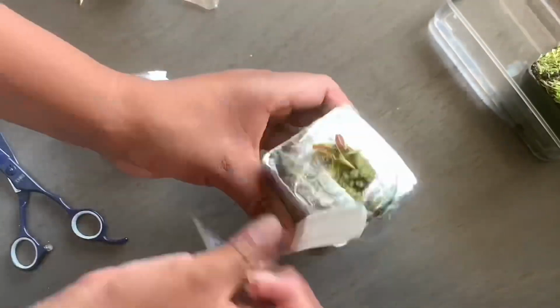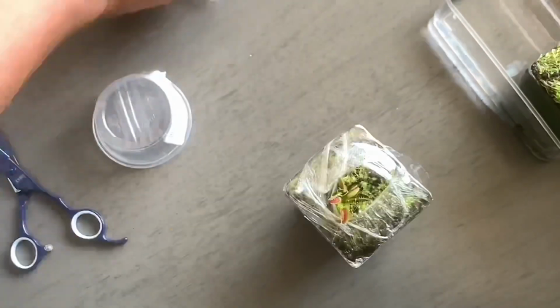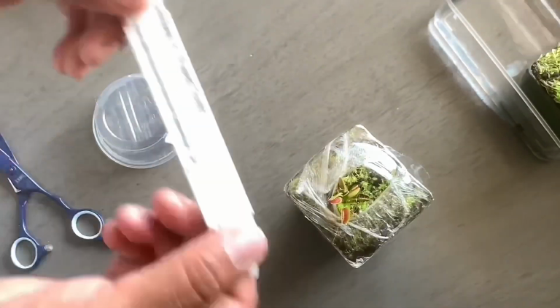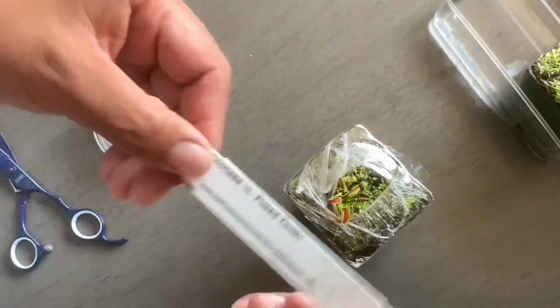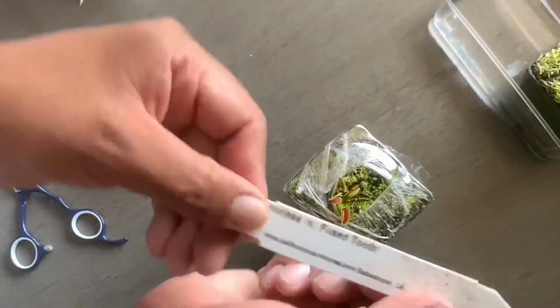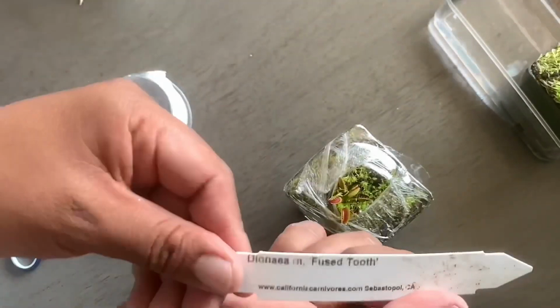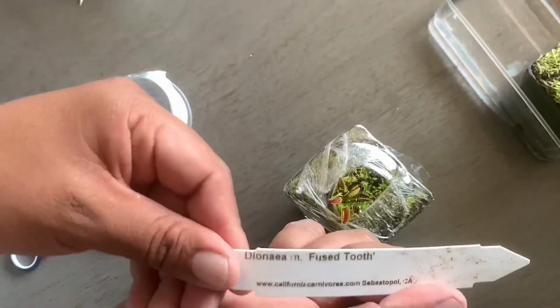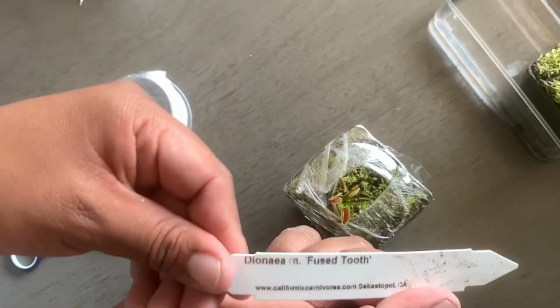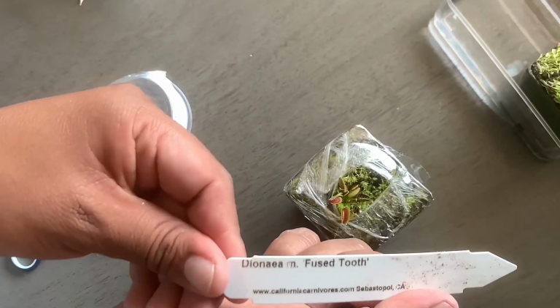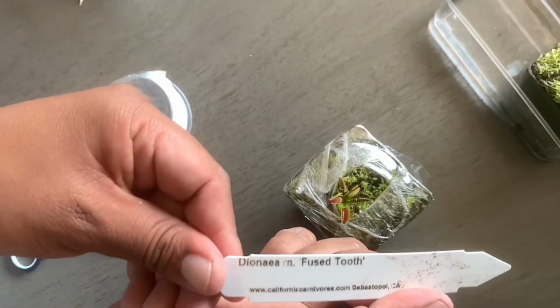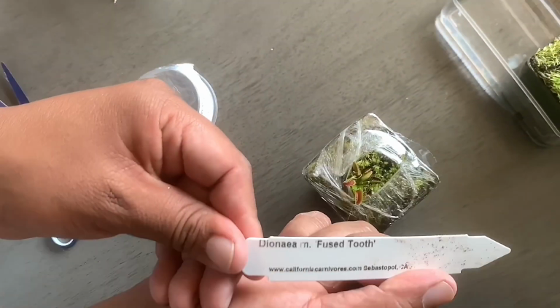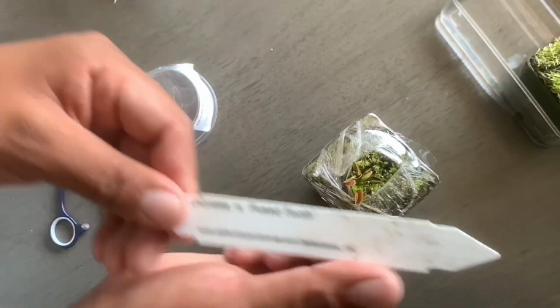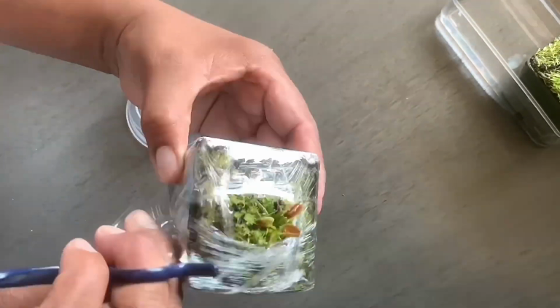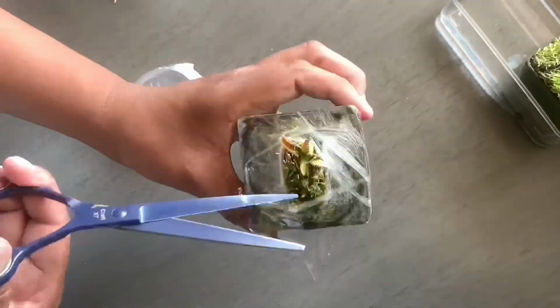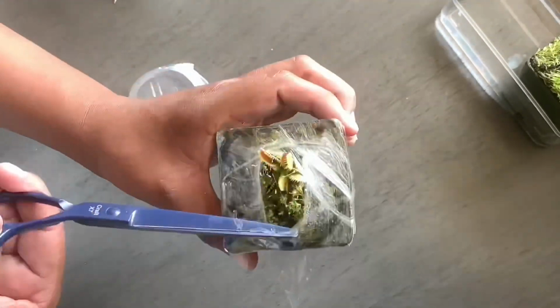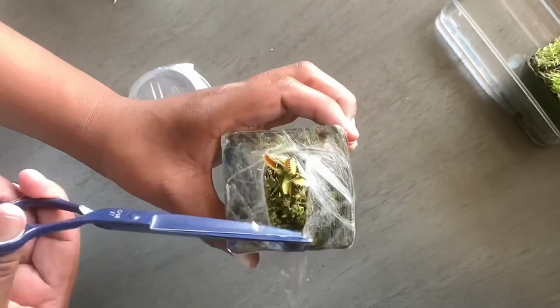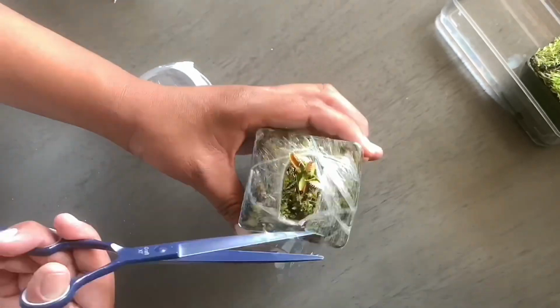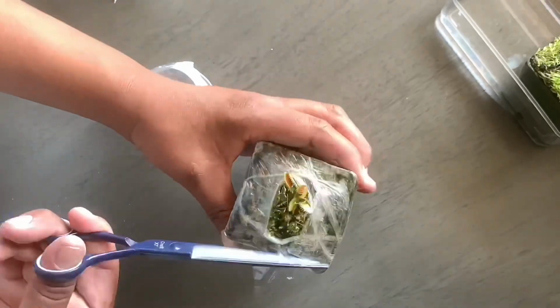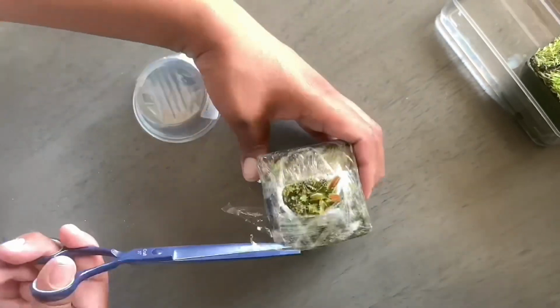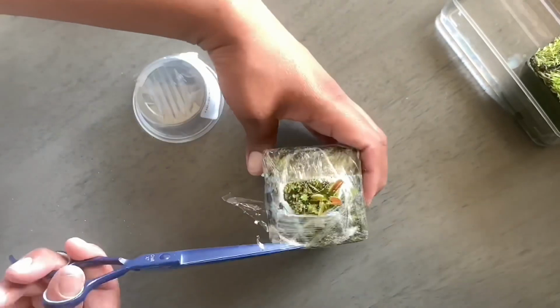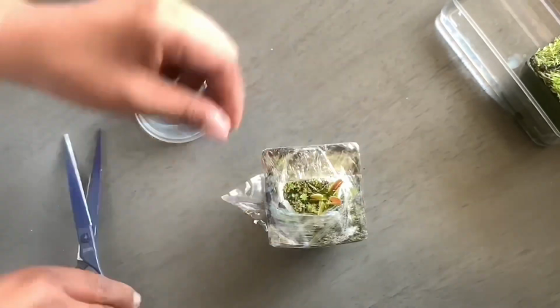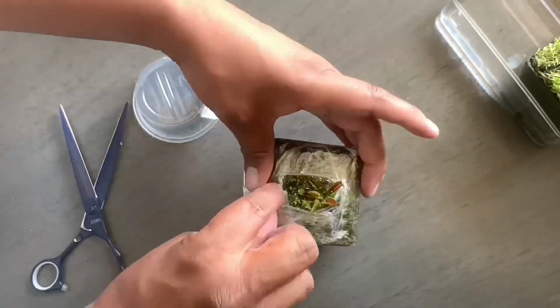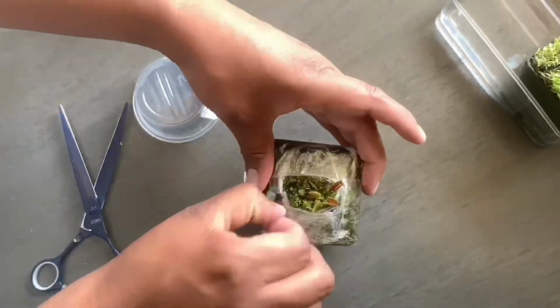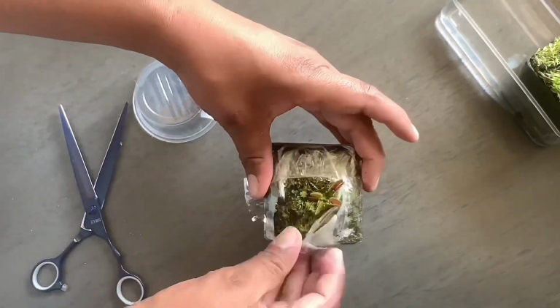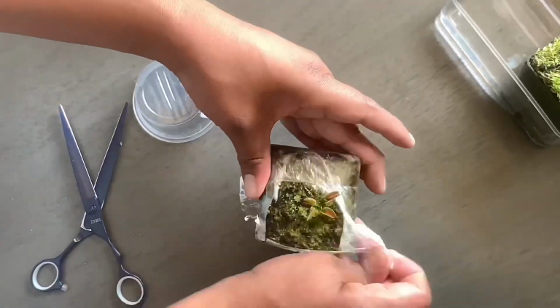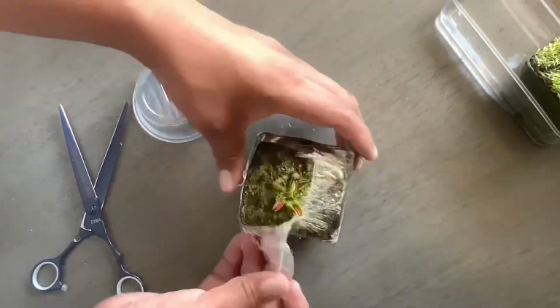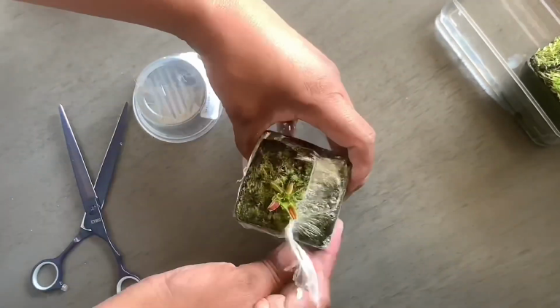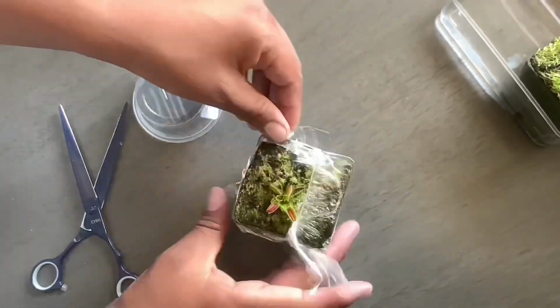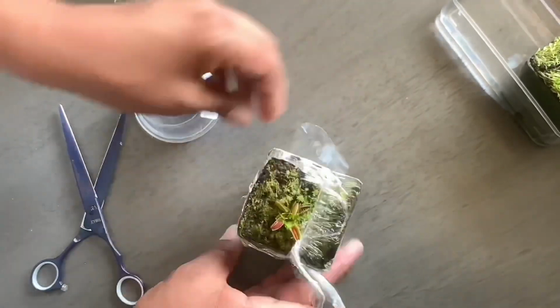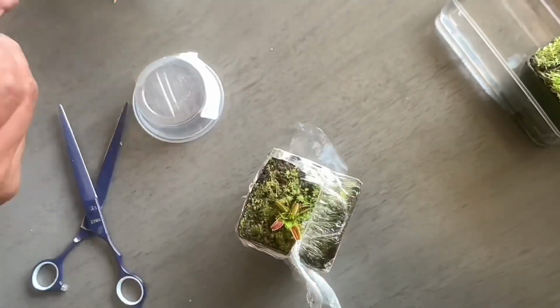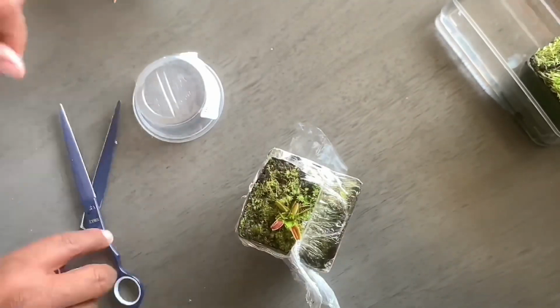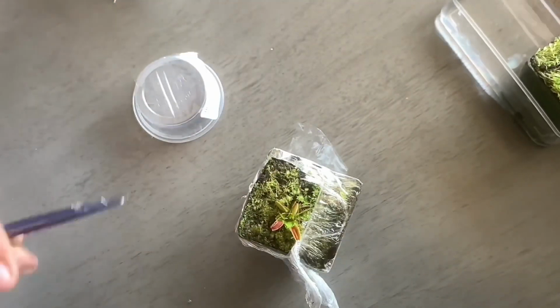This one here is by Thomas Carroll from Germany in 1990. So fused tooth is a cultivar.